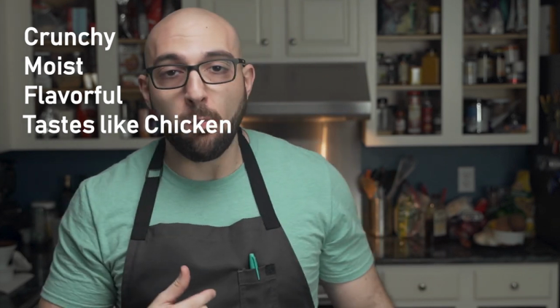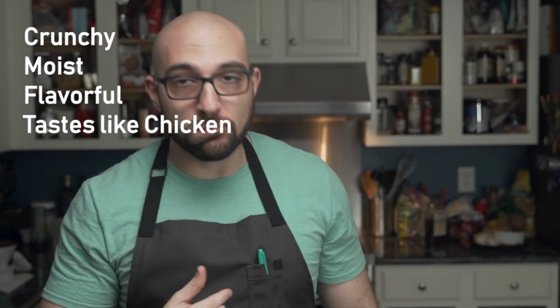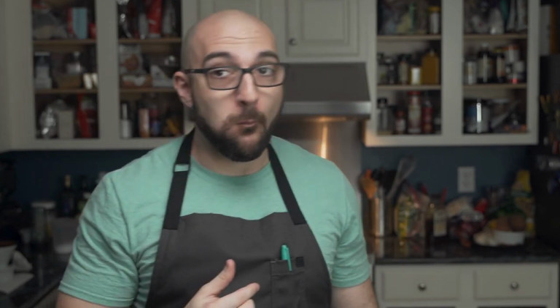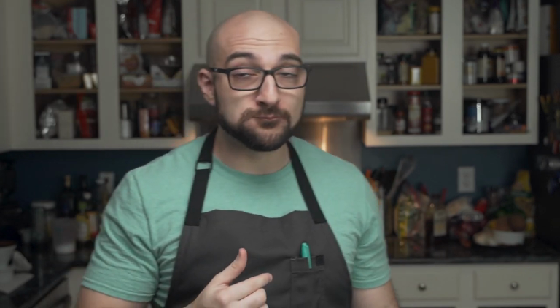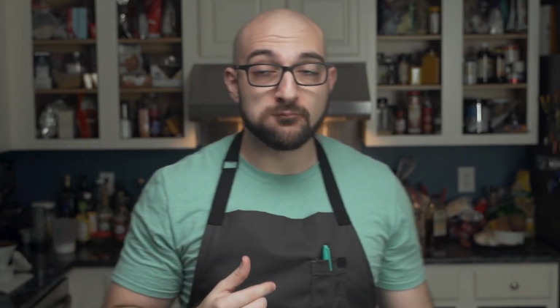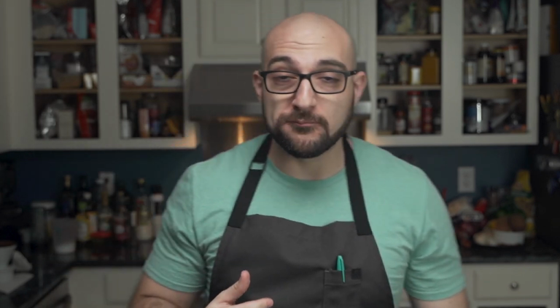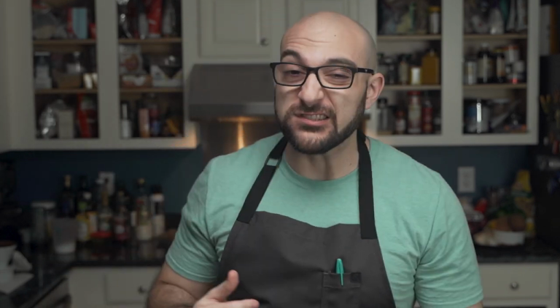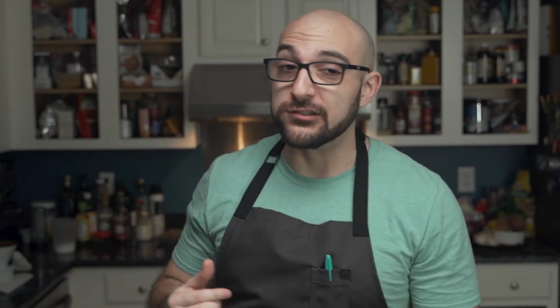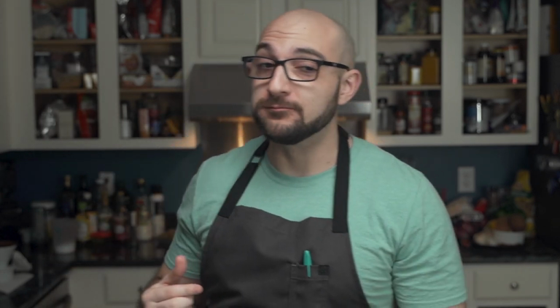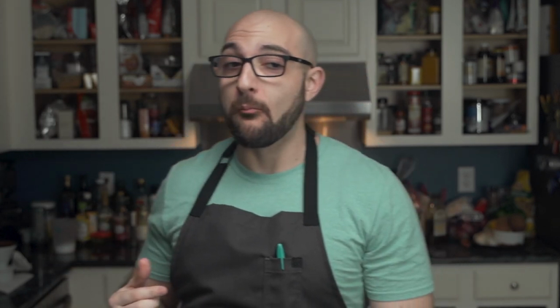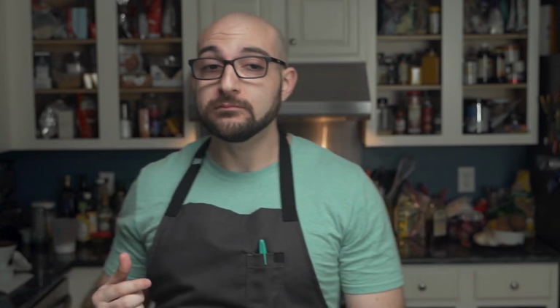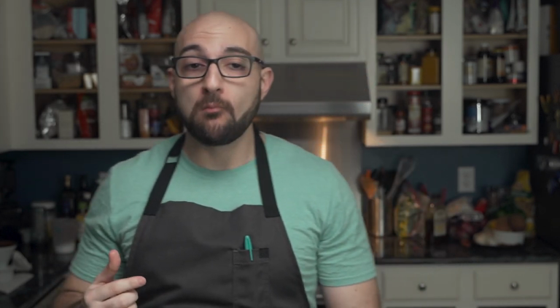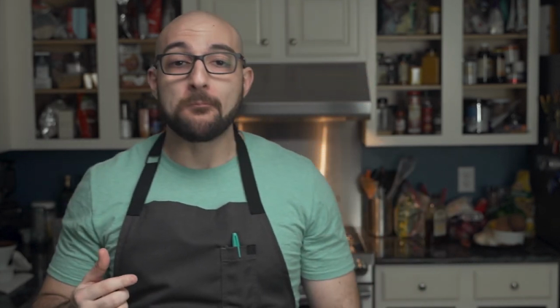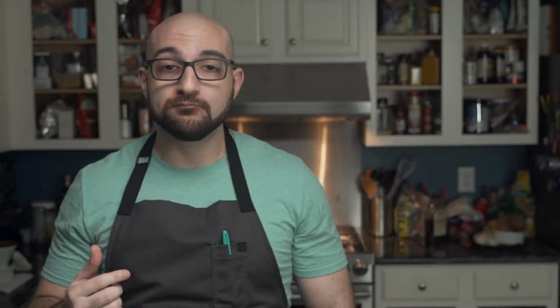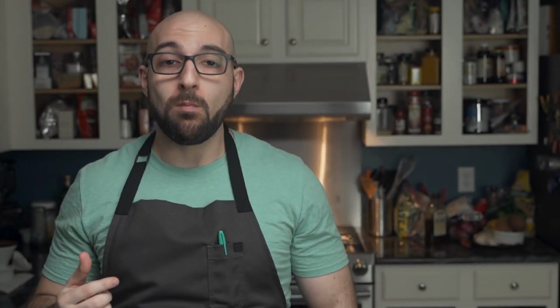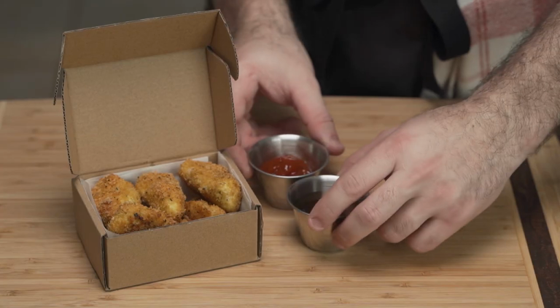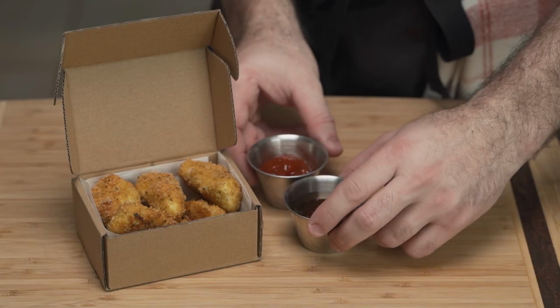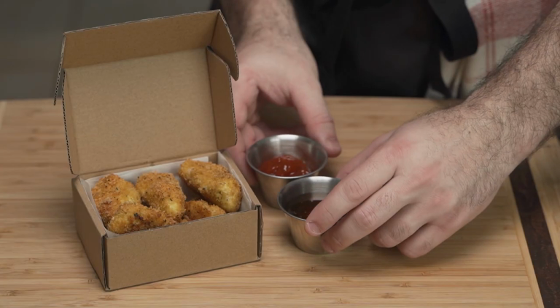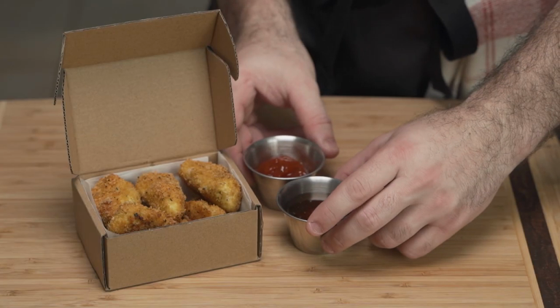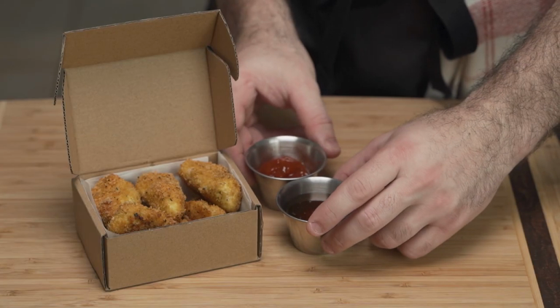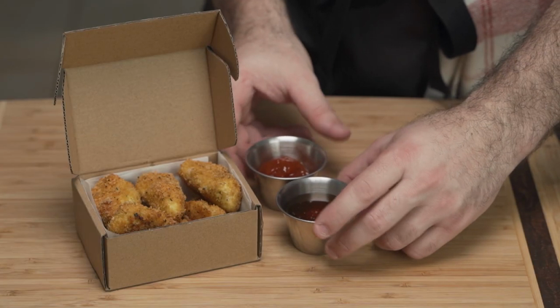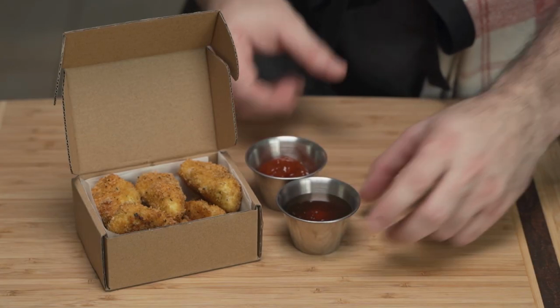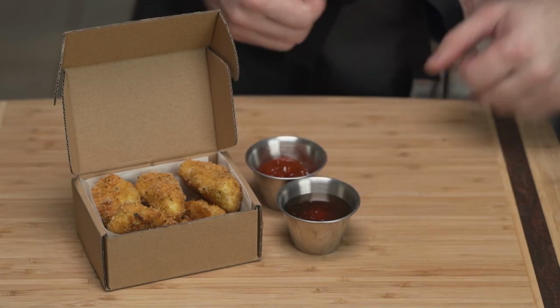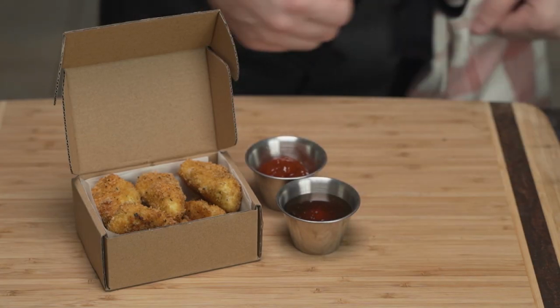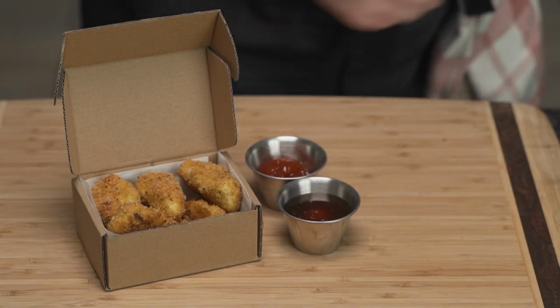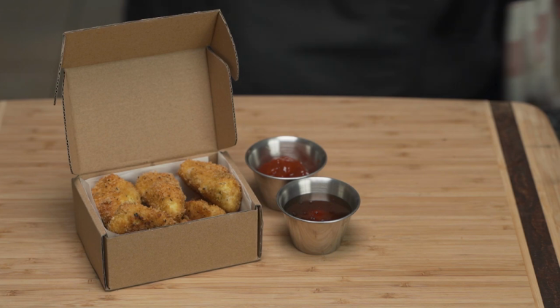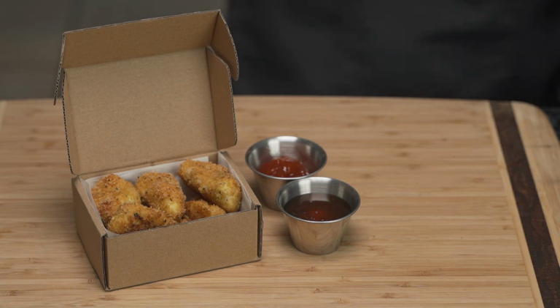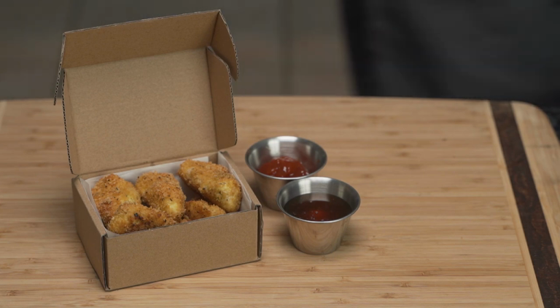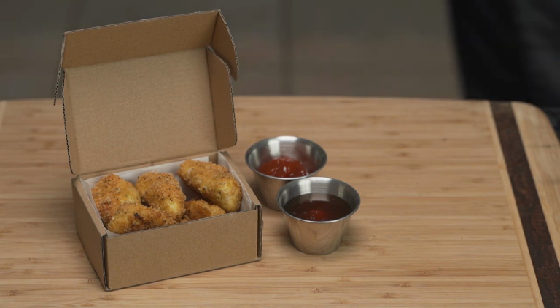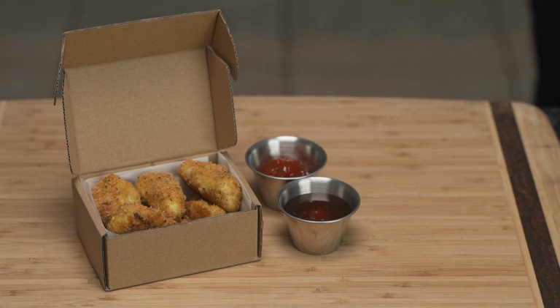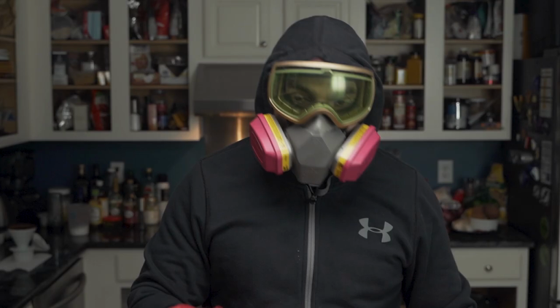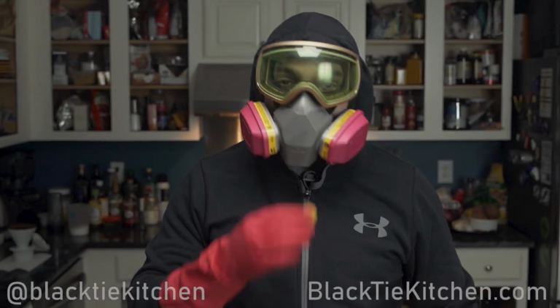If you liked this video, share, like, and subscribe — make sure to comment below. And until next time, eat well.